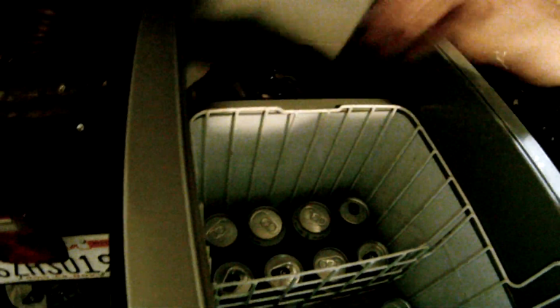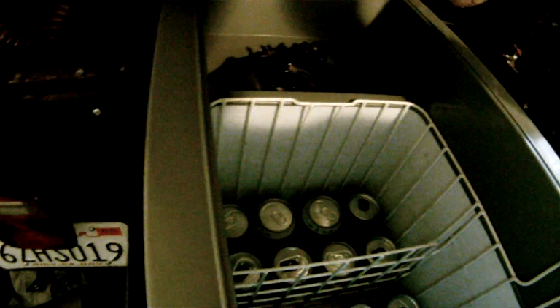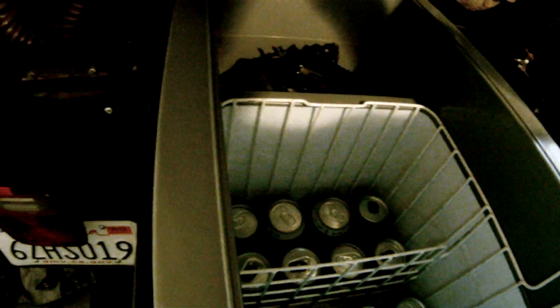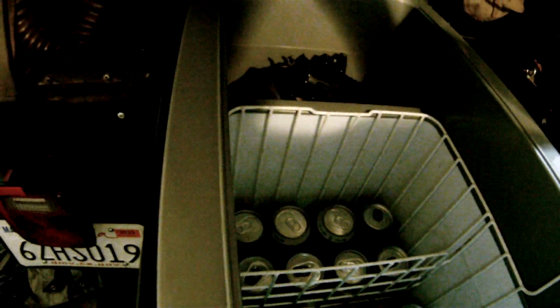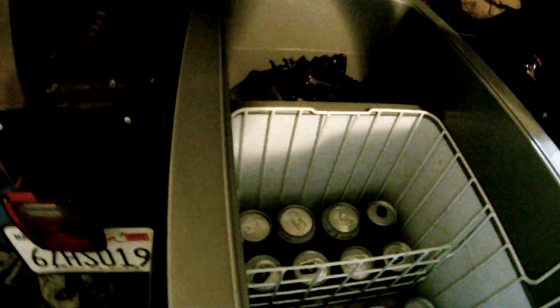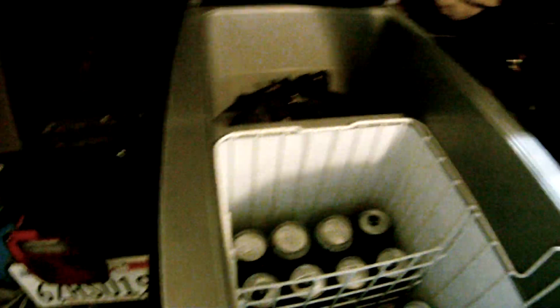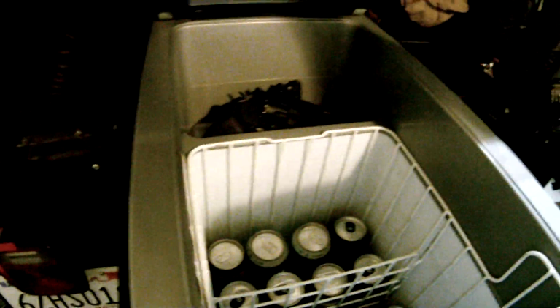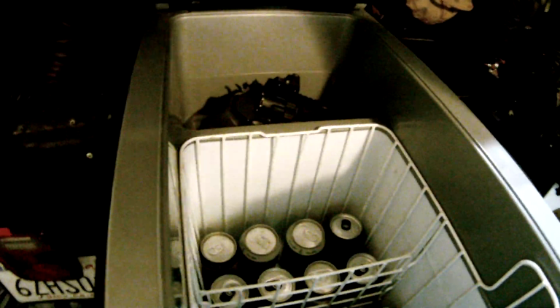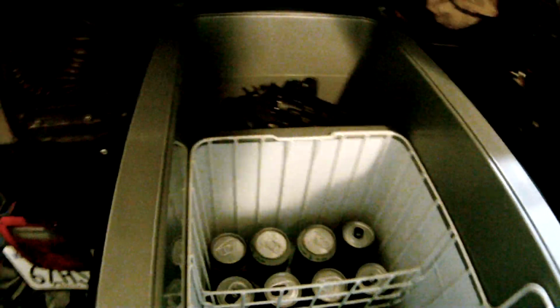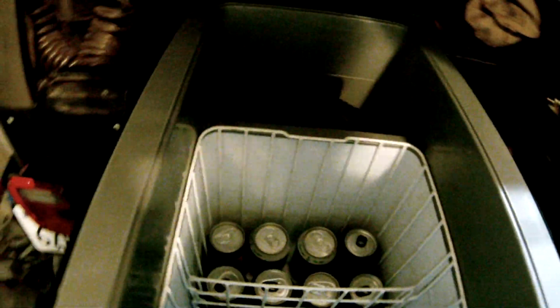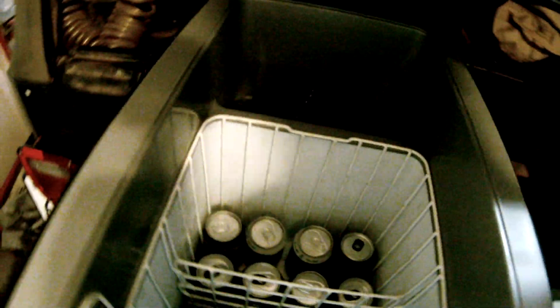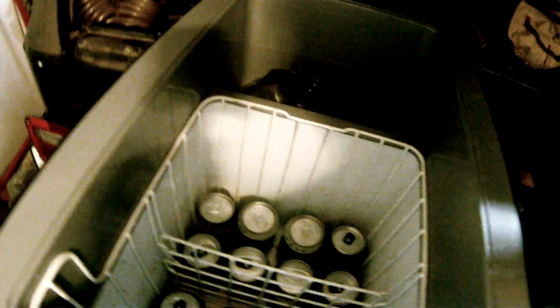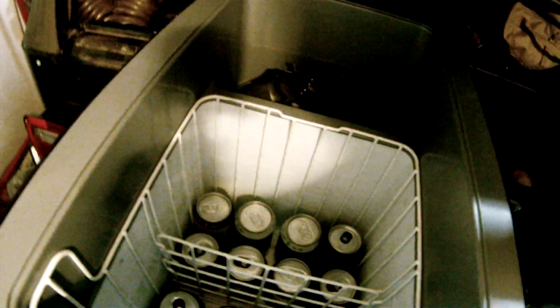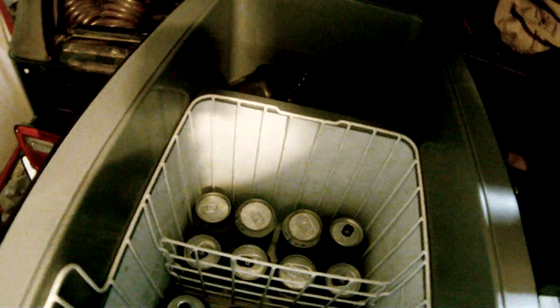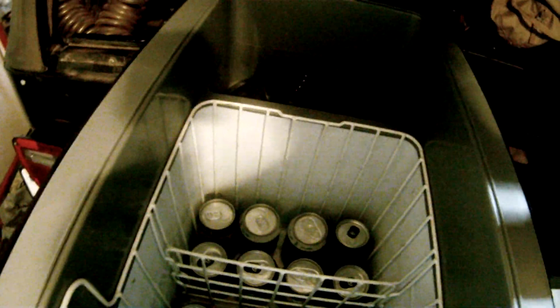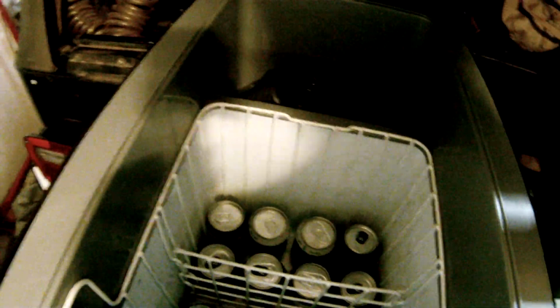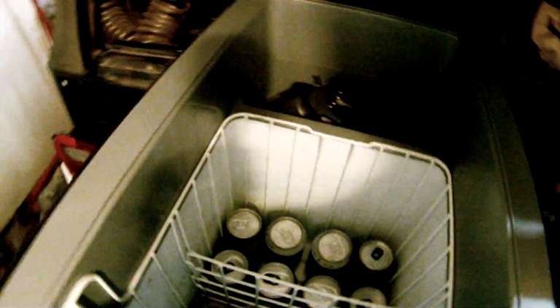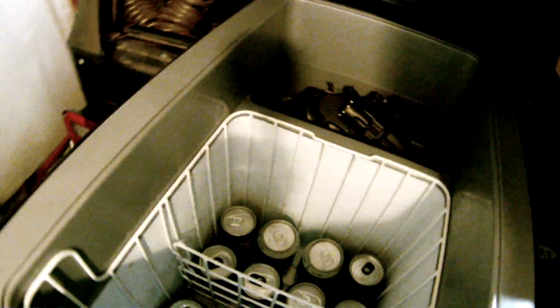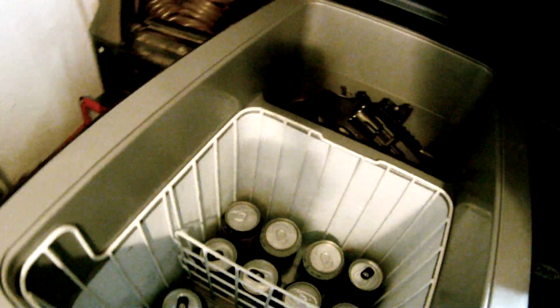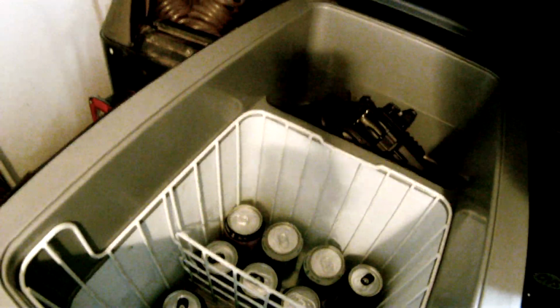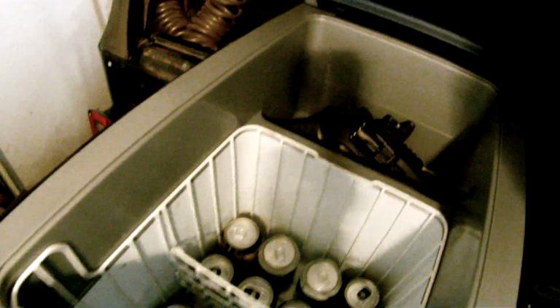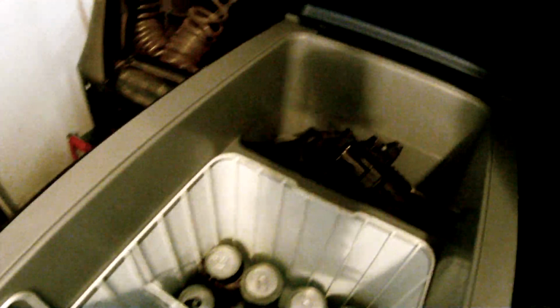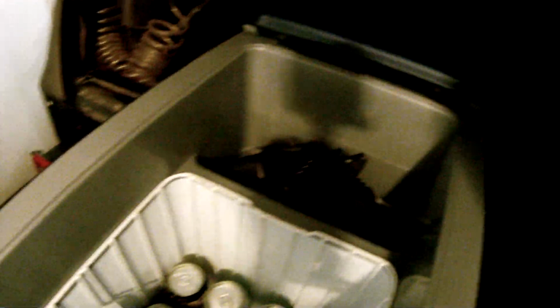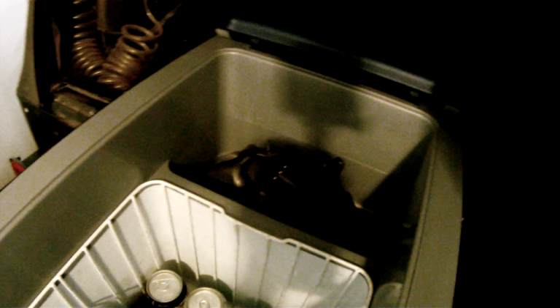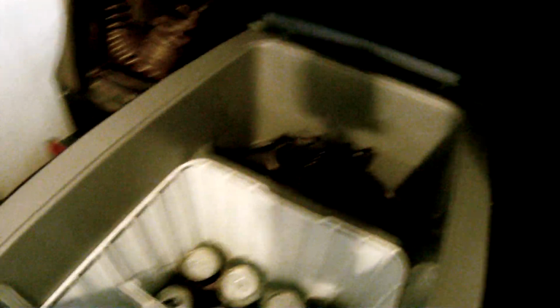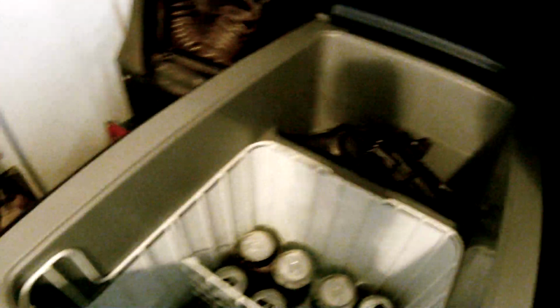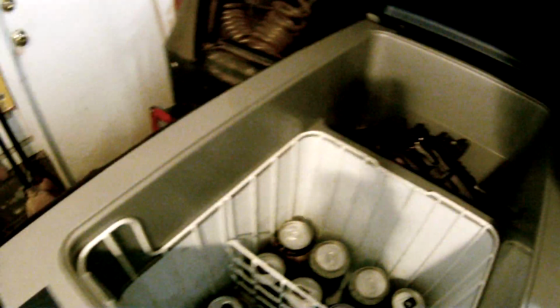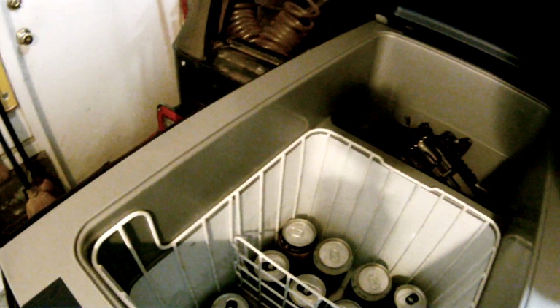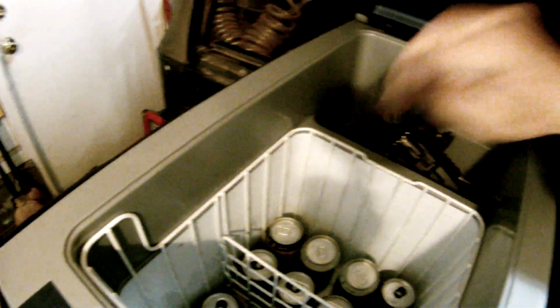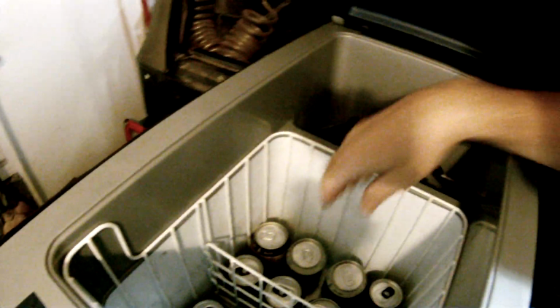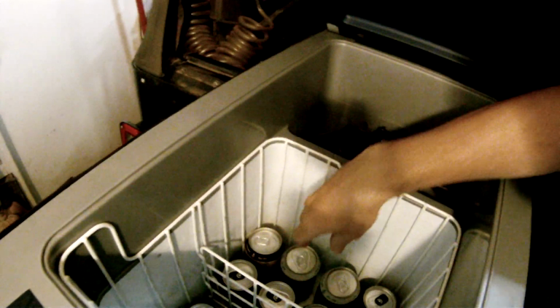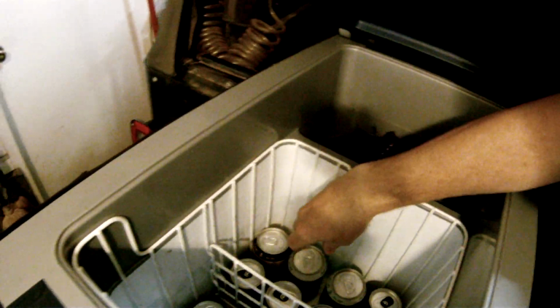You've got a lot of room in this thing — for your beer, for everything else.